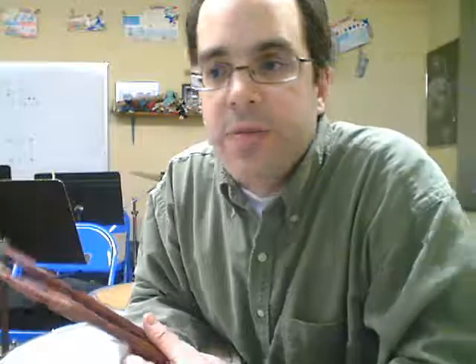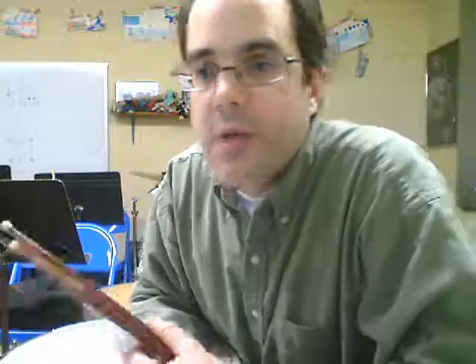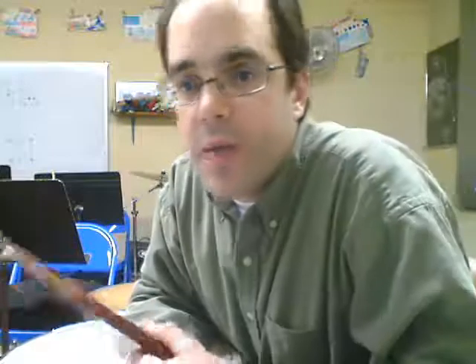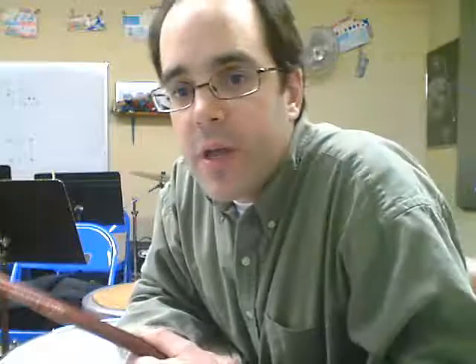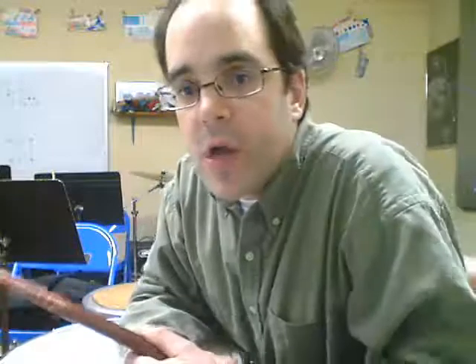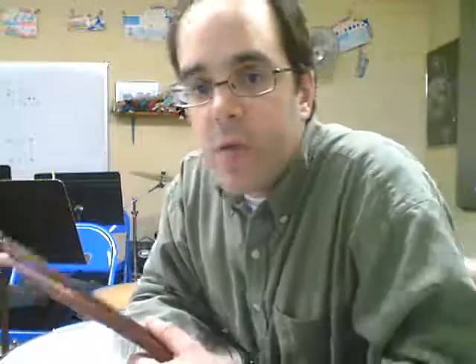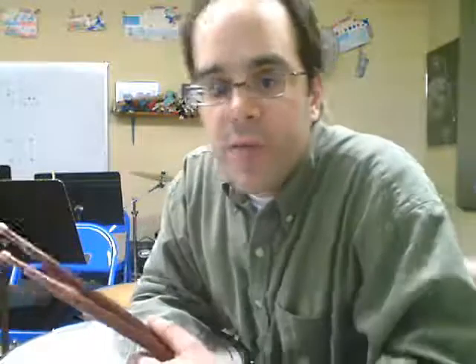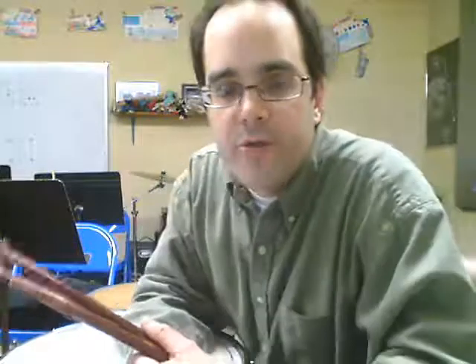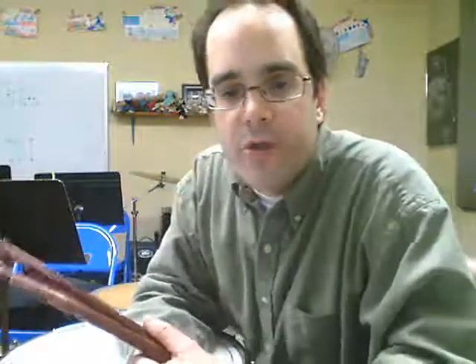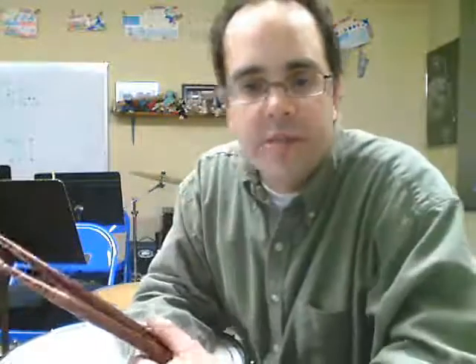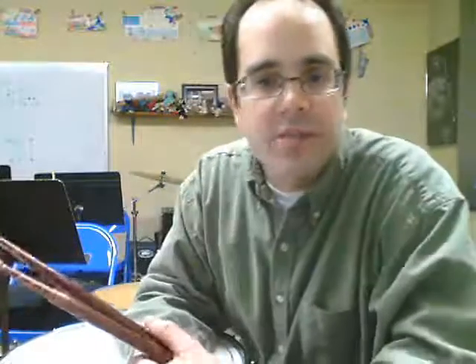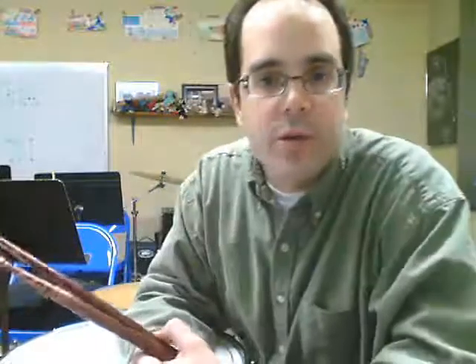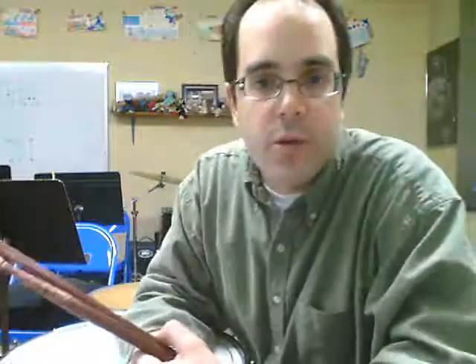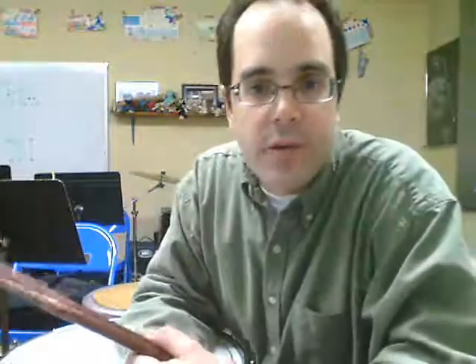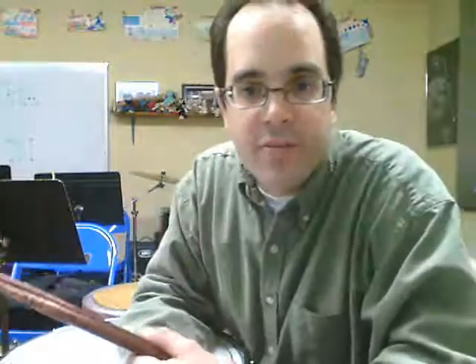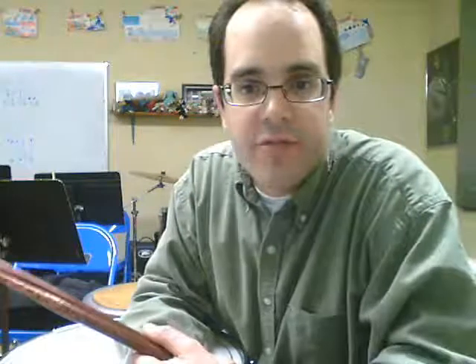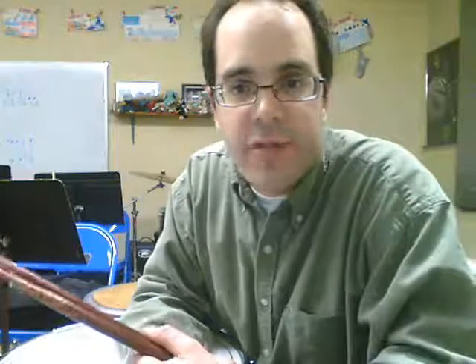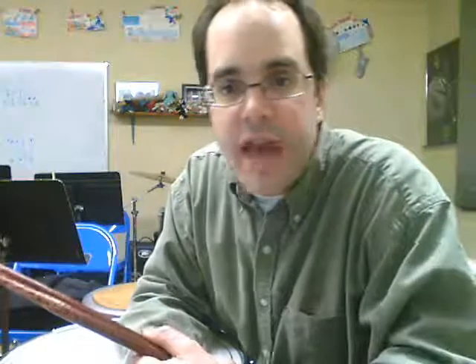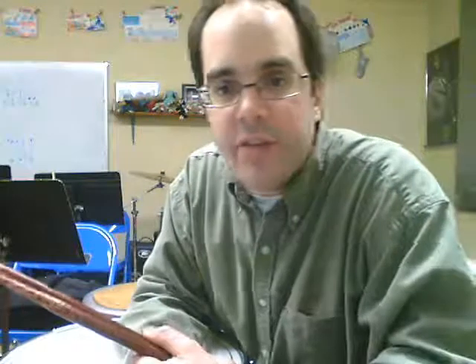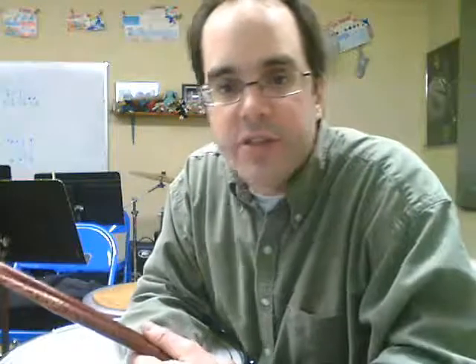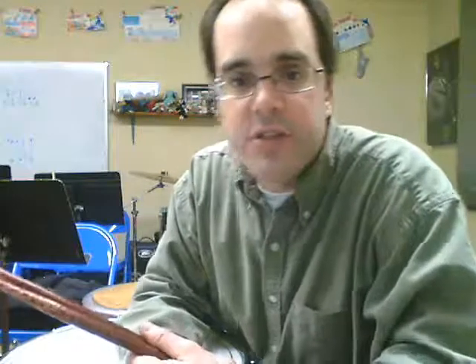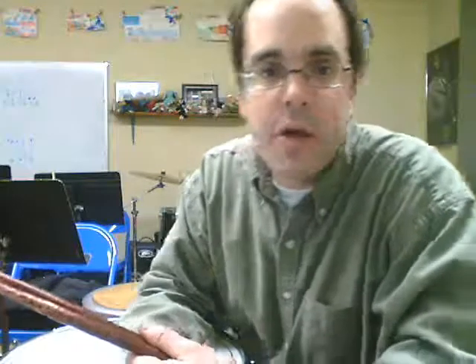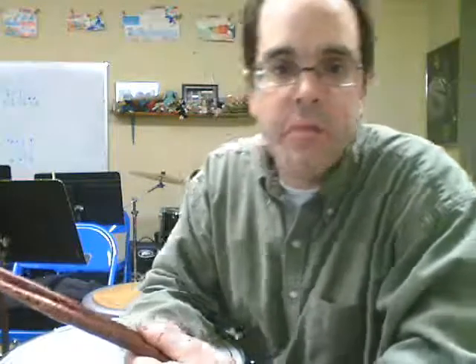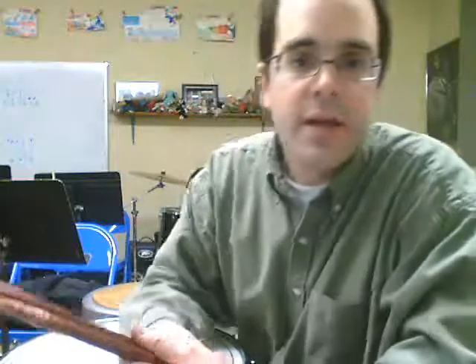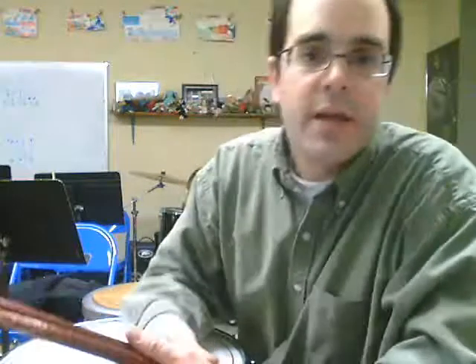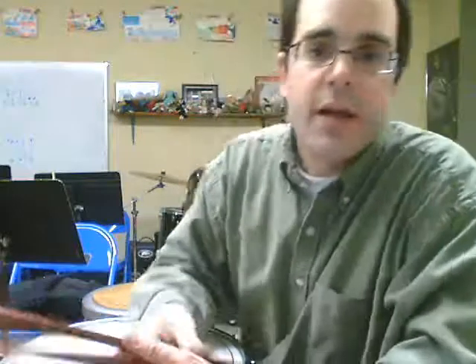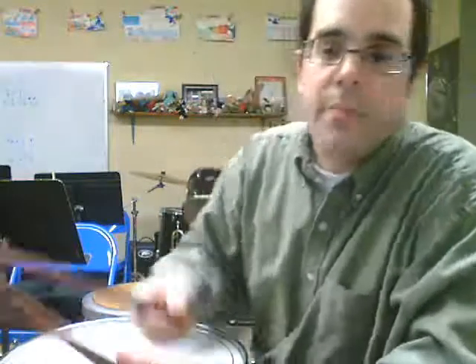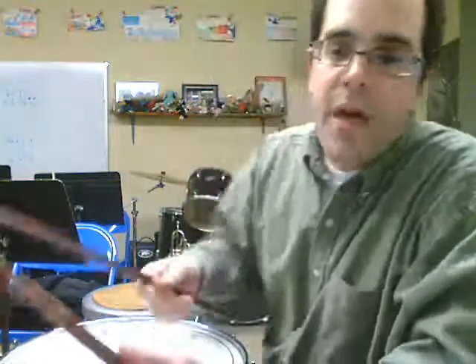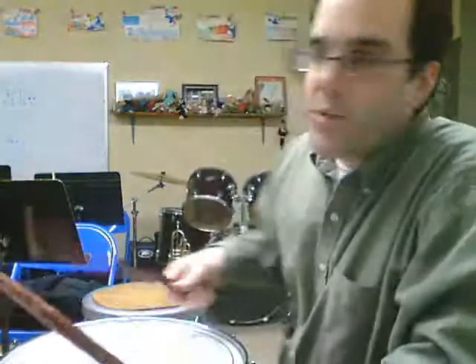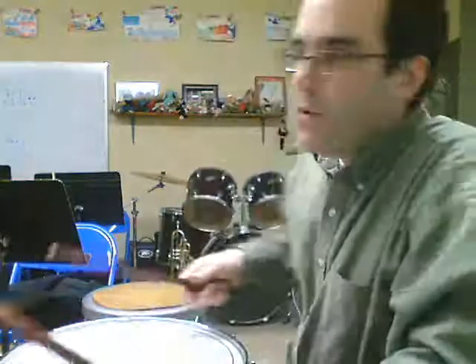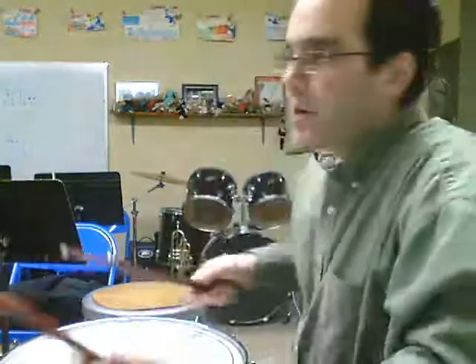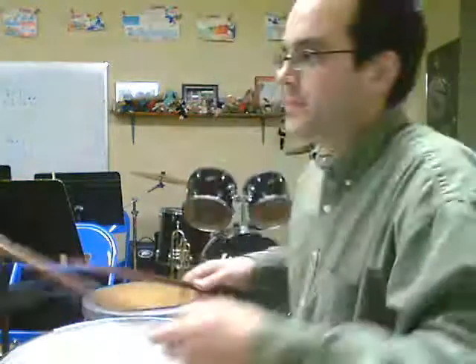So here we go with a performance of Solo 11 from the Aldridge Drum Method Book.